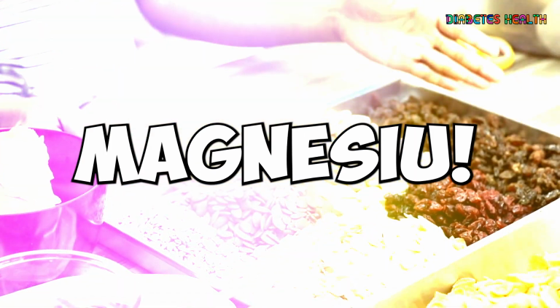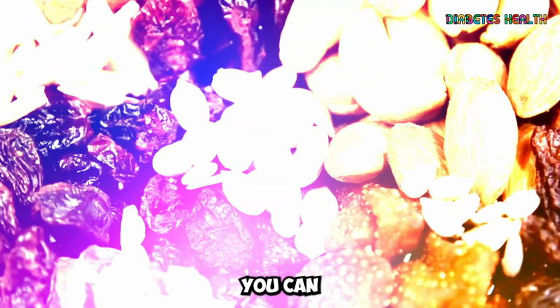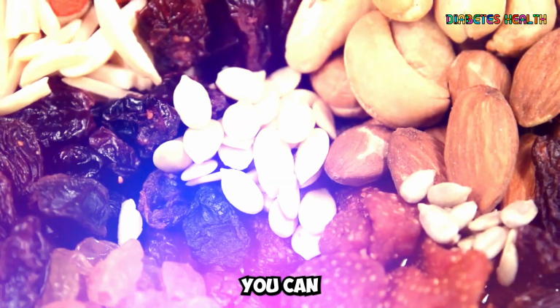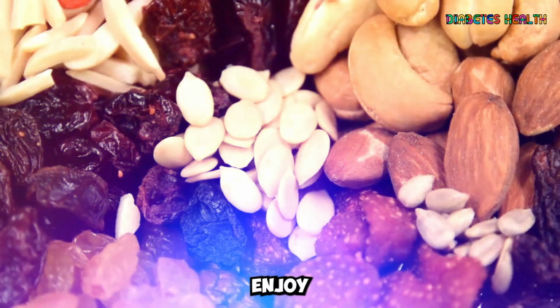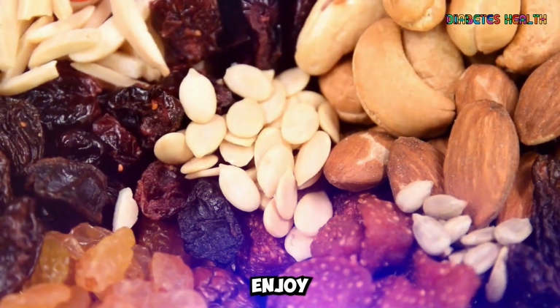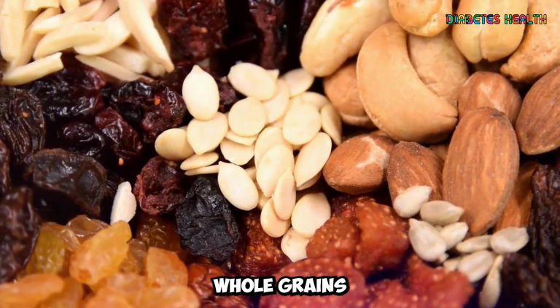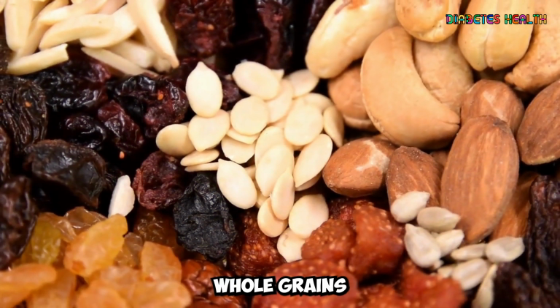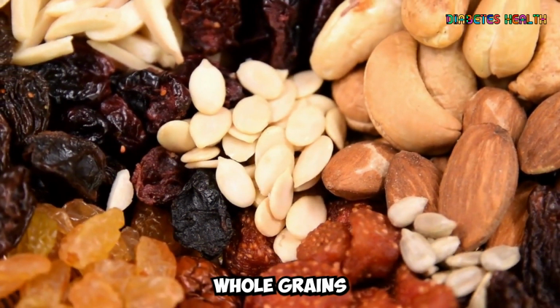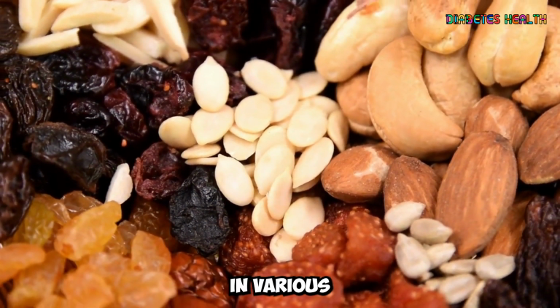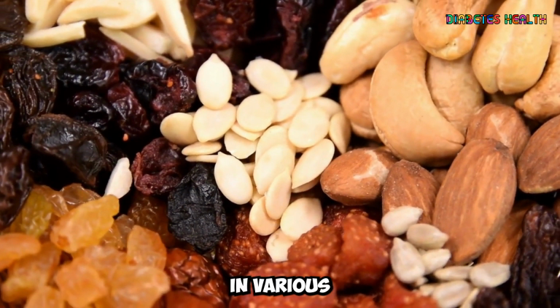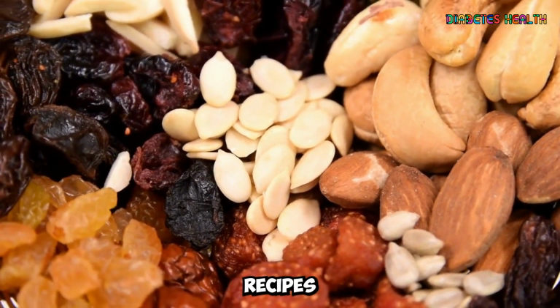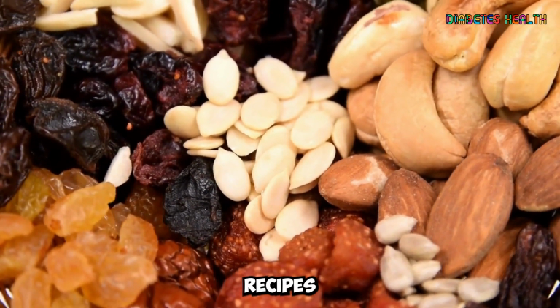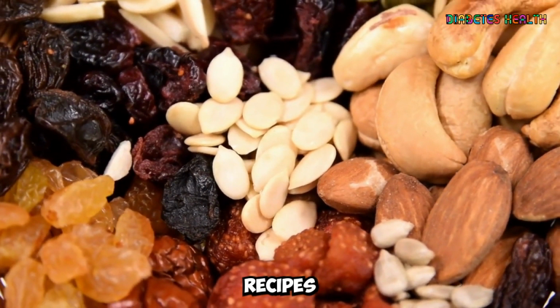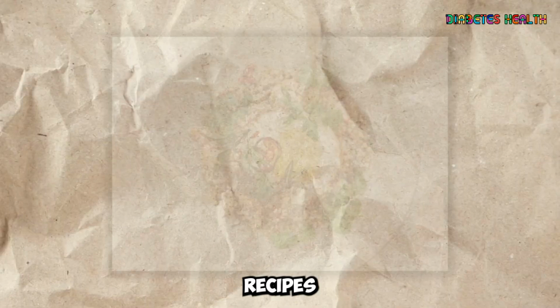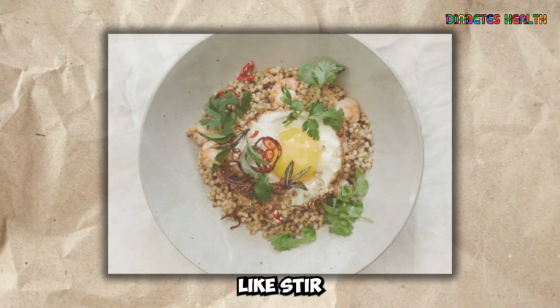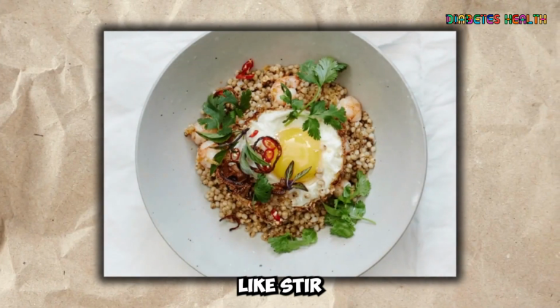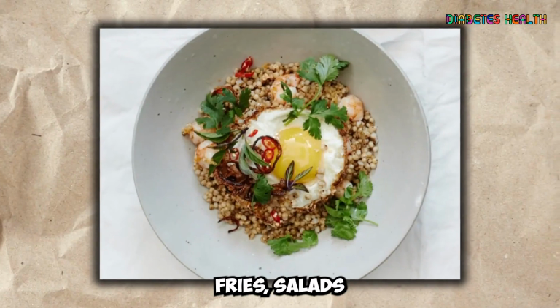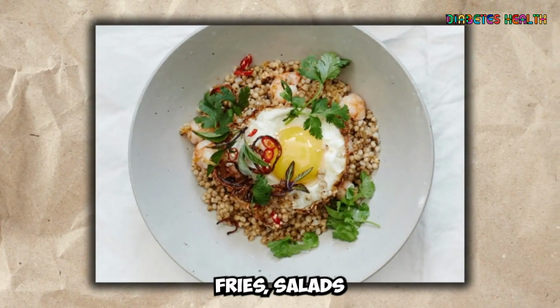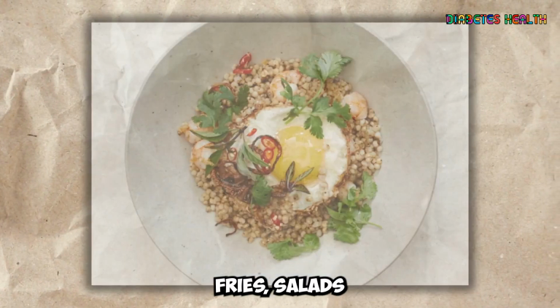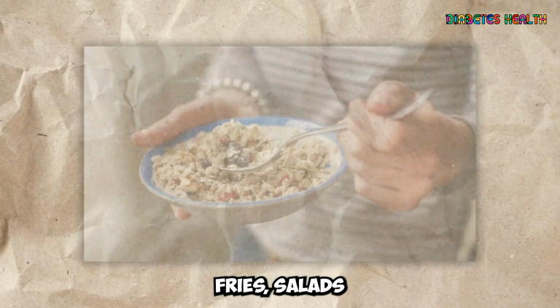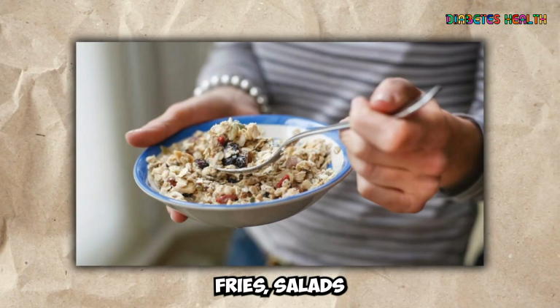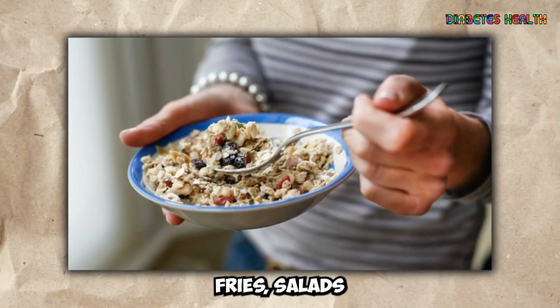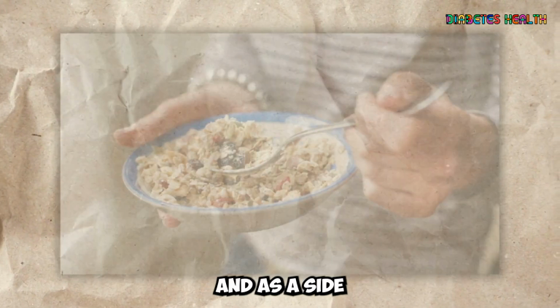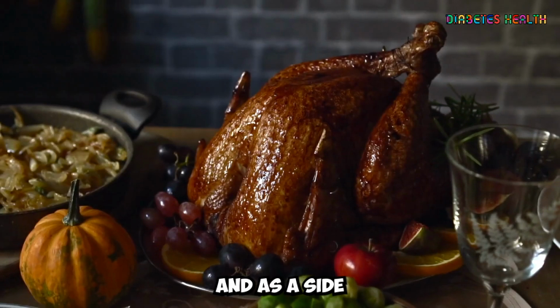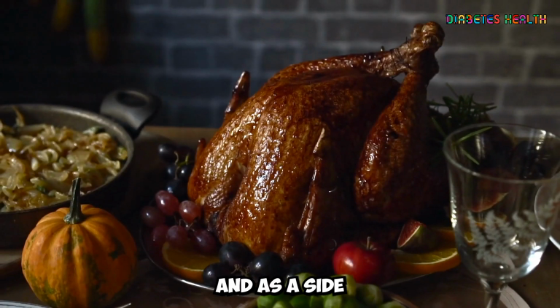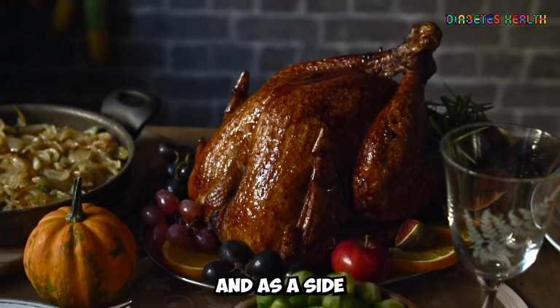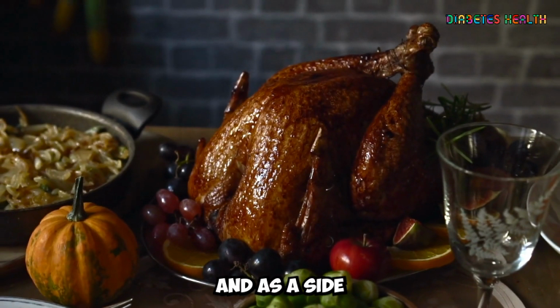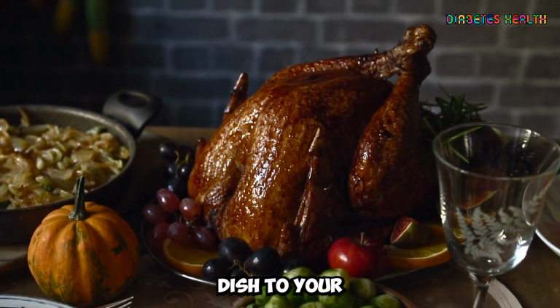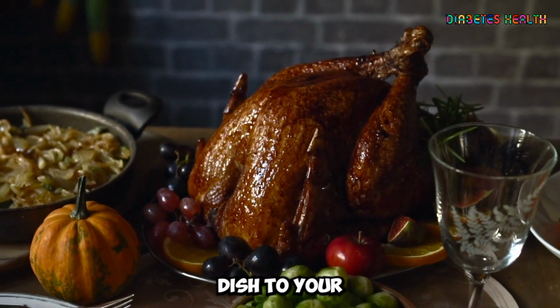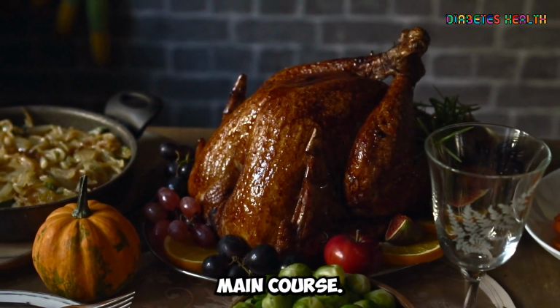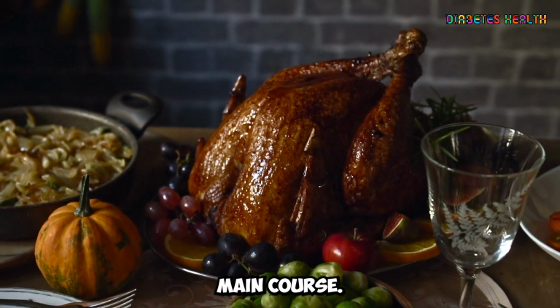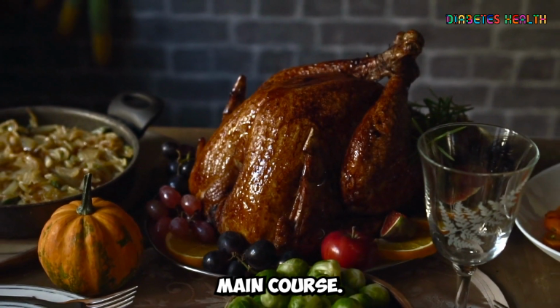You can enjoy whole grains in various recipes, like stir fries, salads, and as a side dish to your main course.